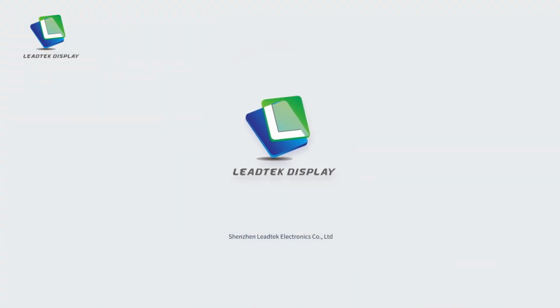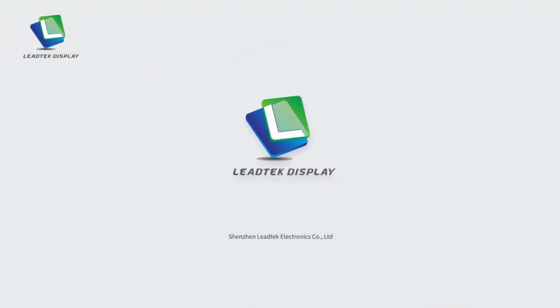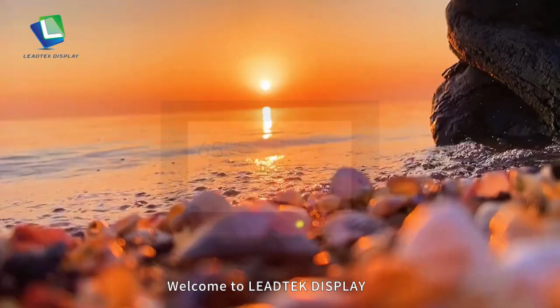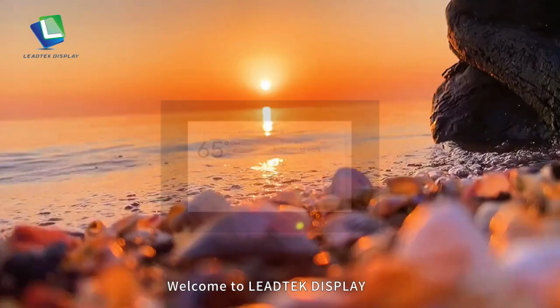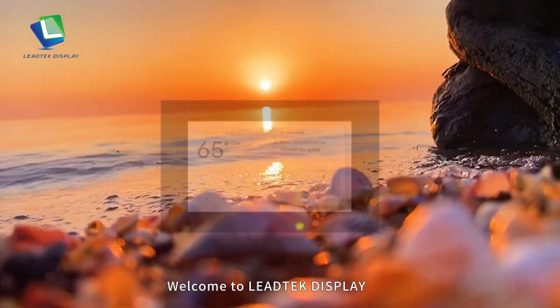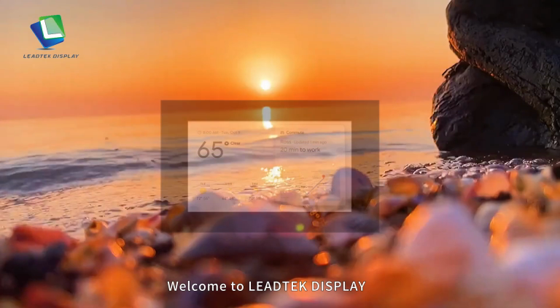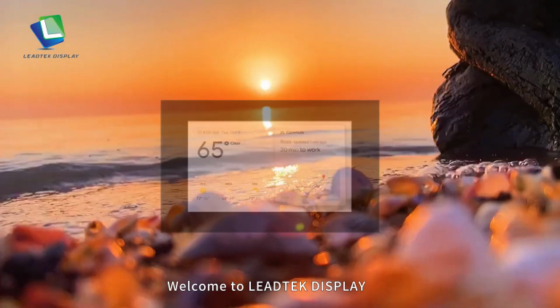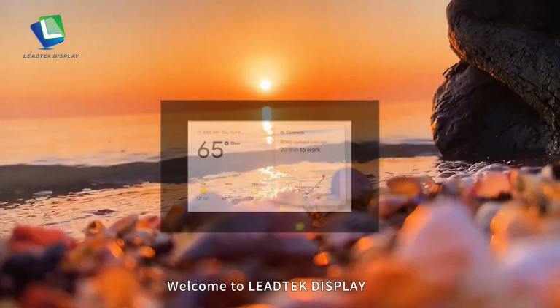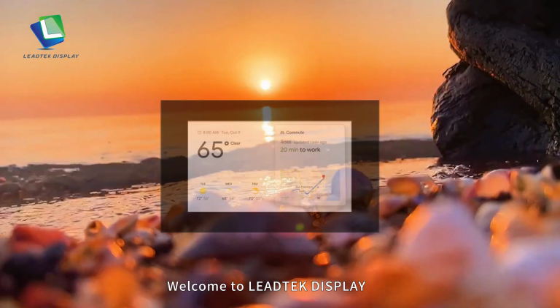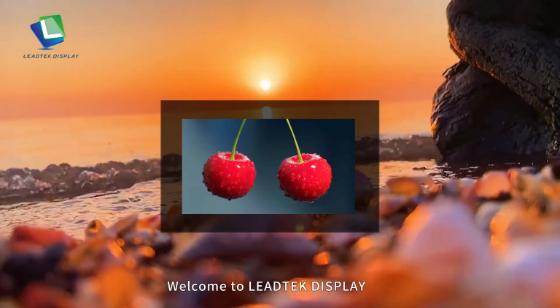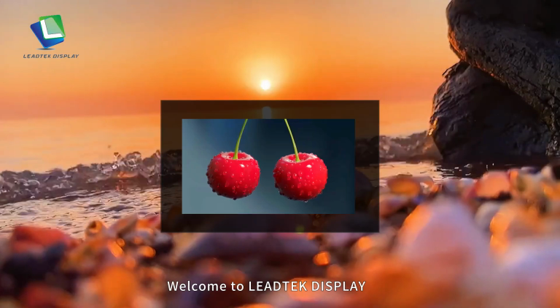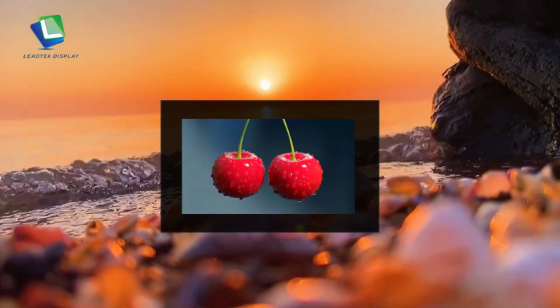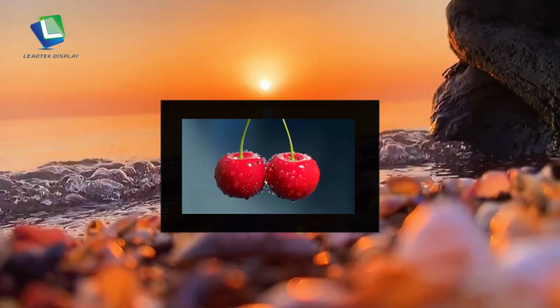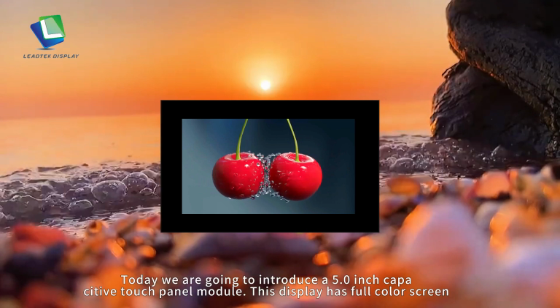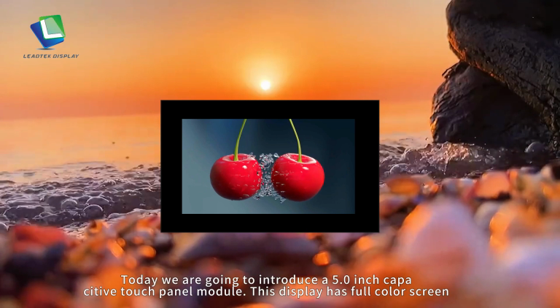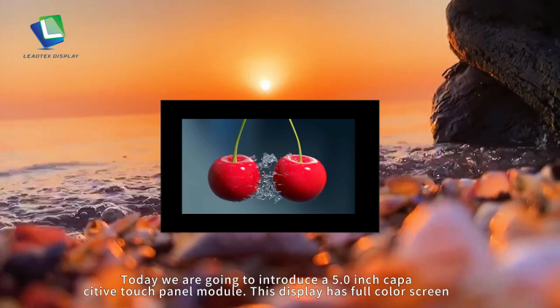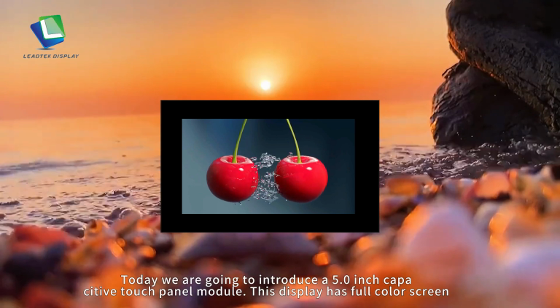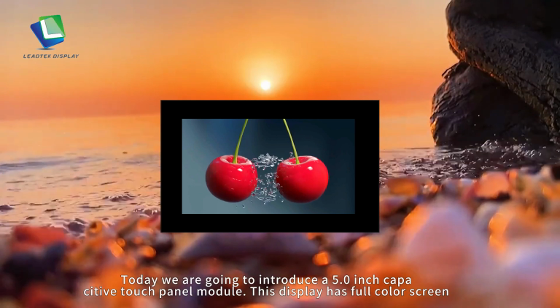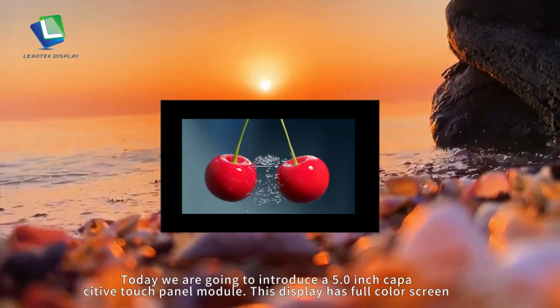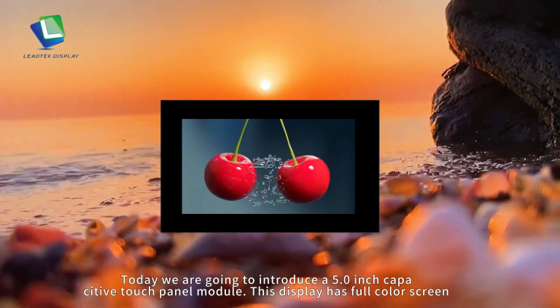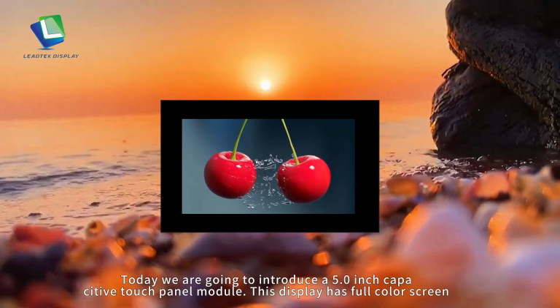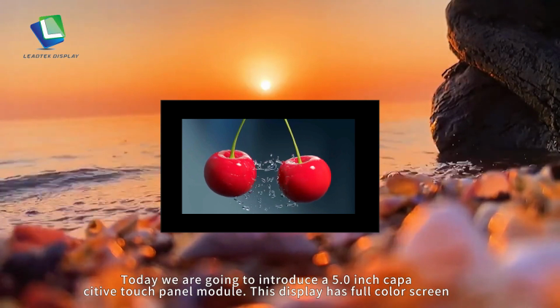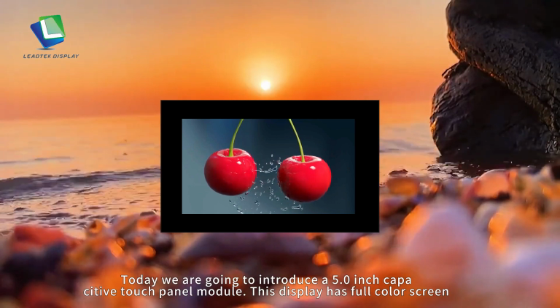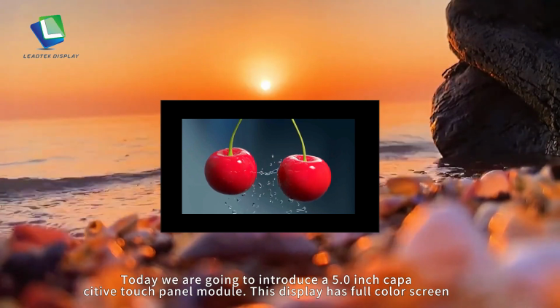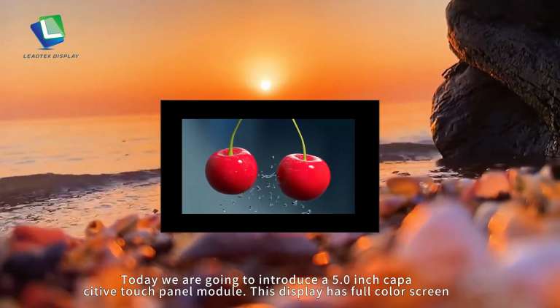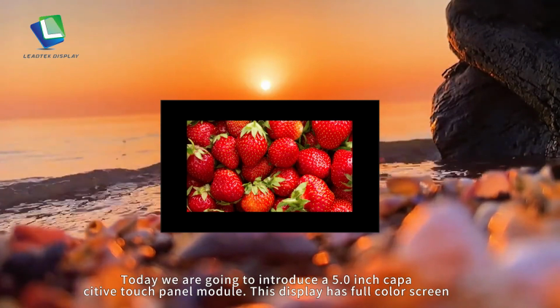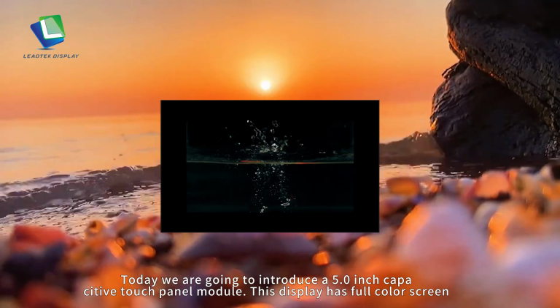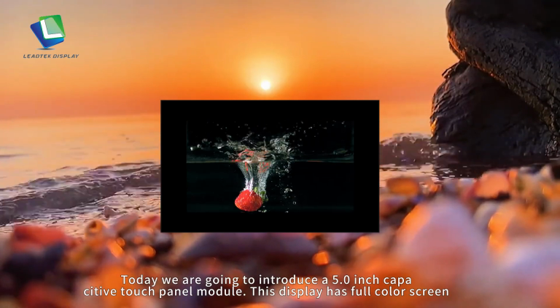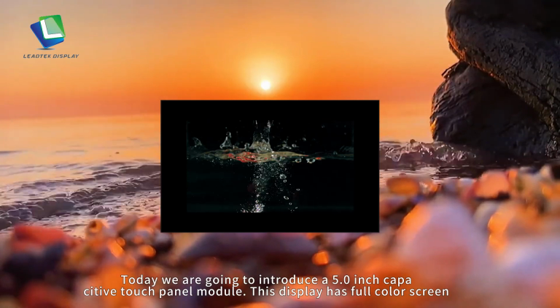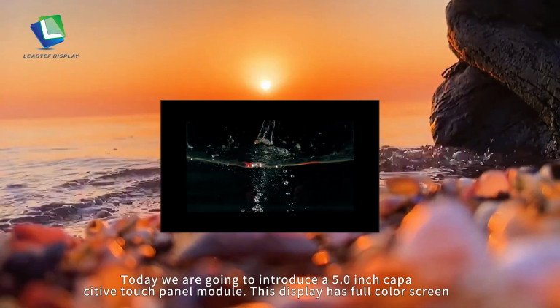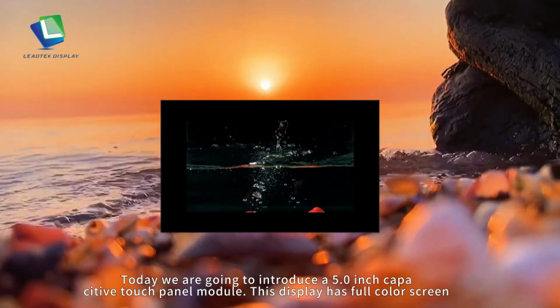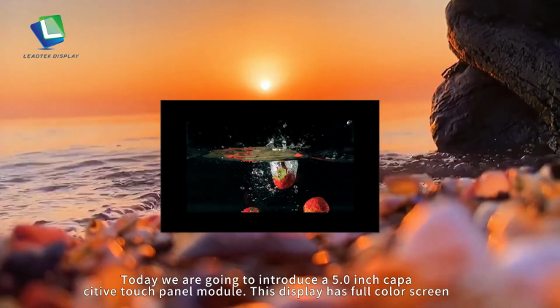Welcome to LeadTech Display. Today we are going to introduce a 5-inch capacitive touch panel module.